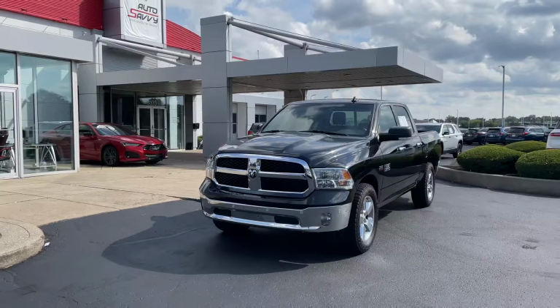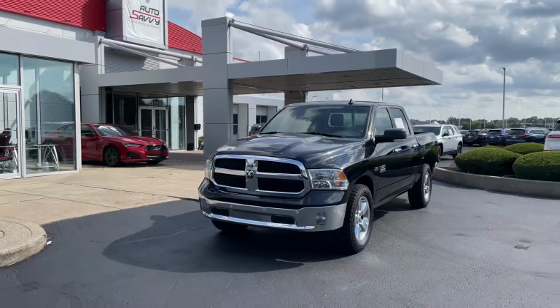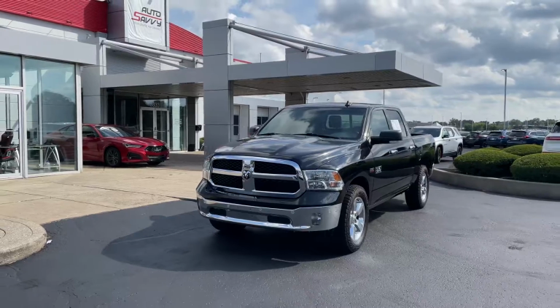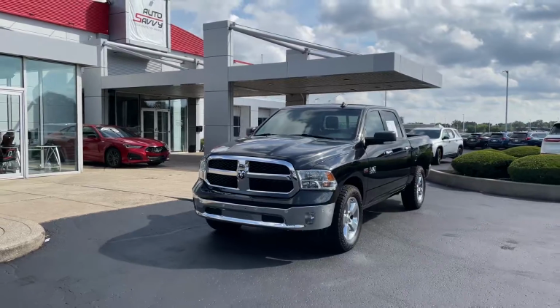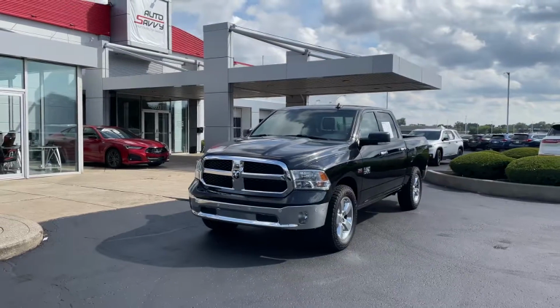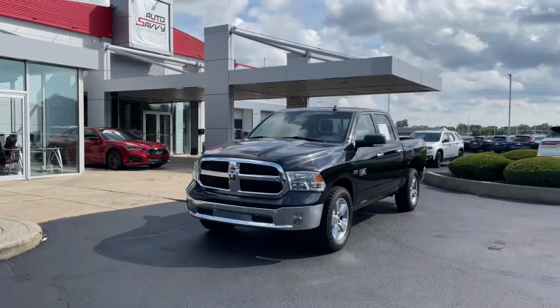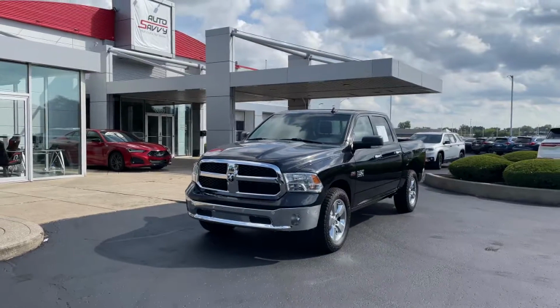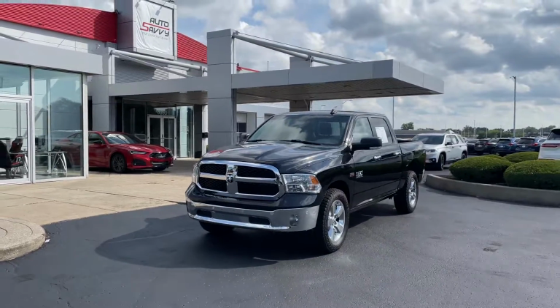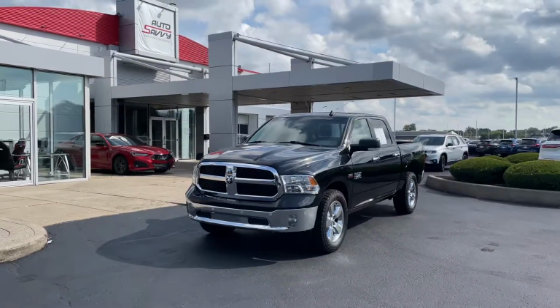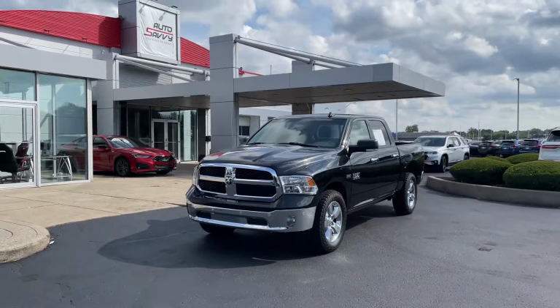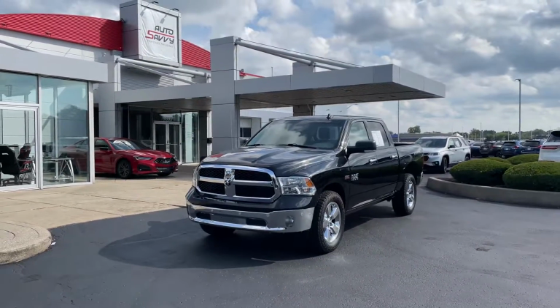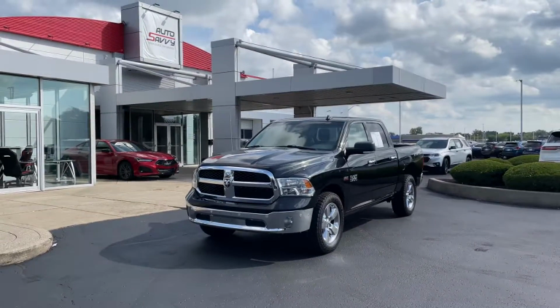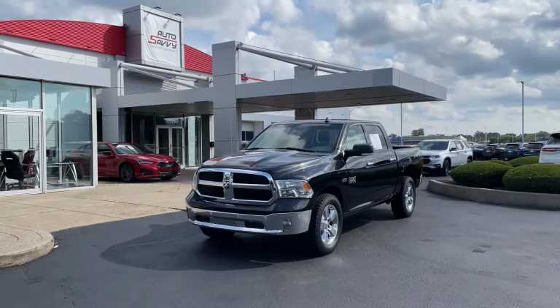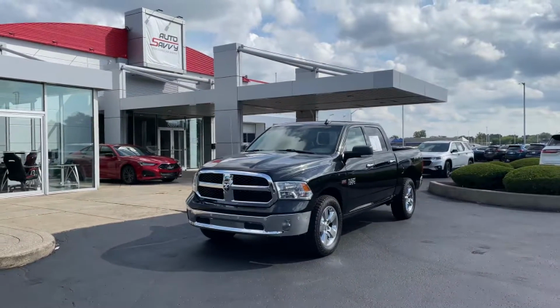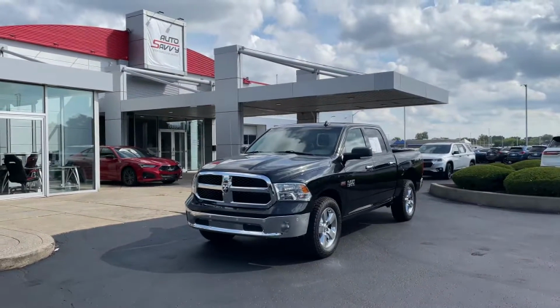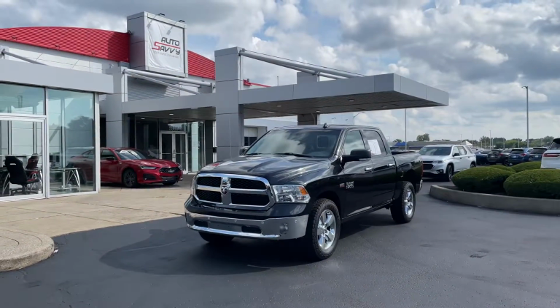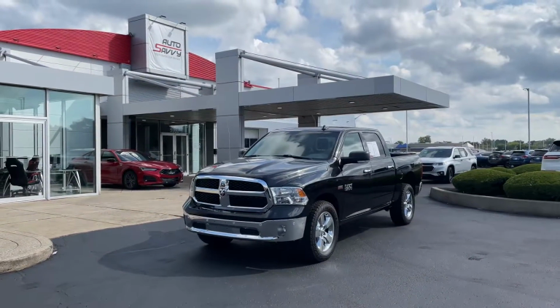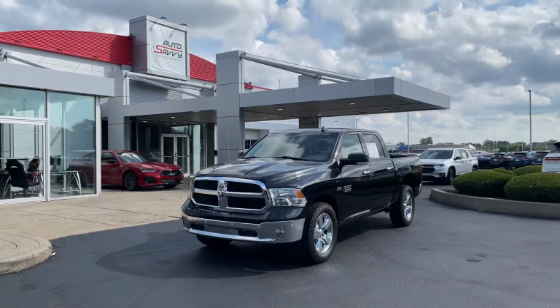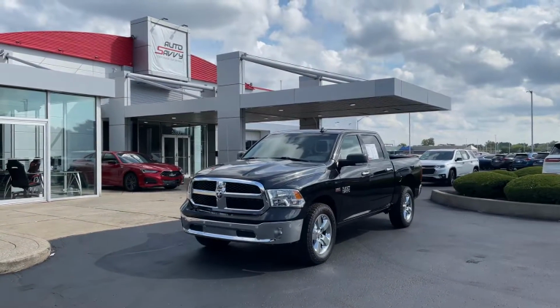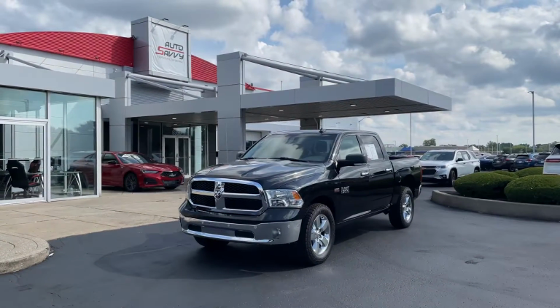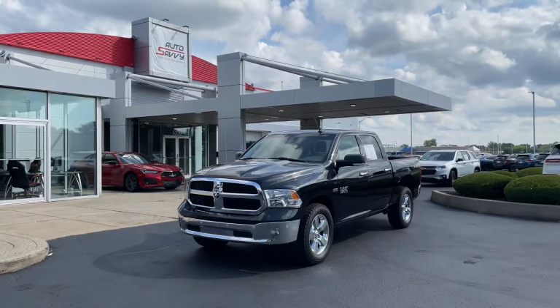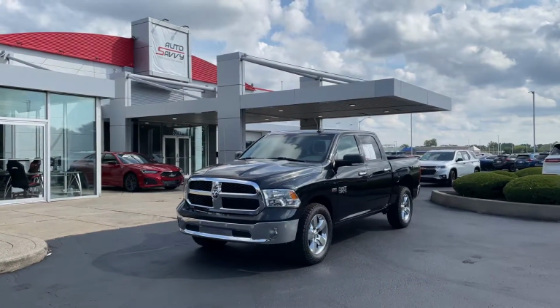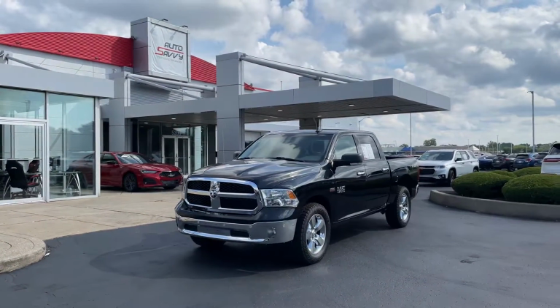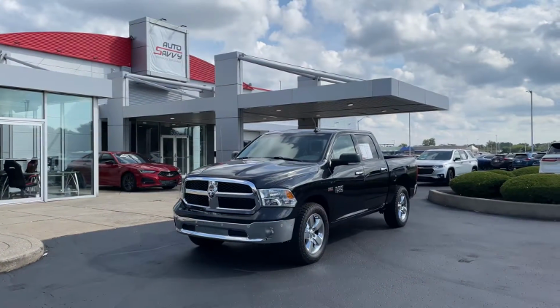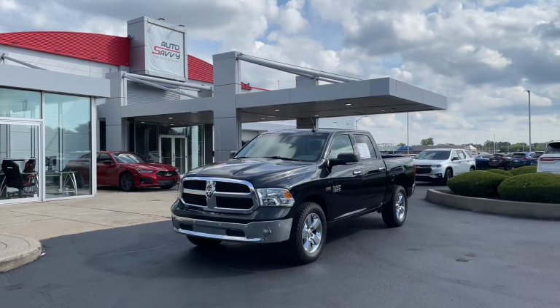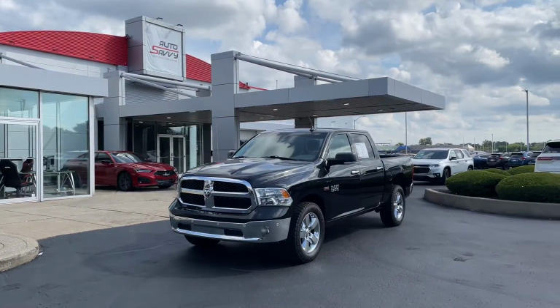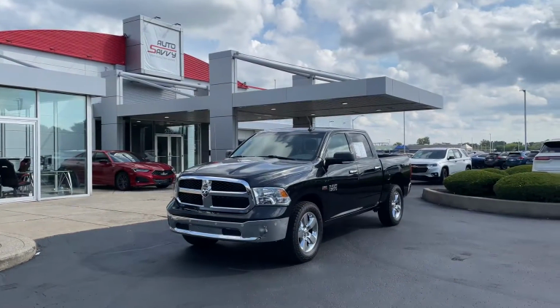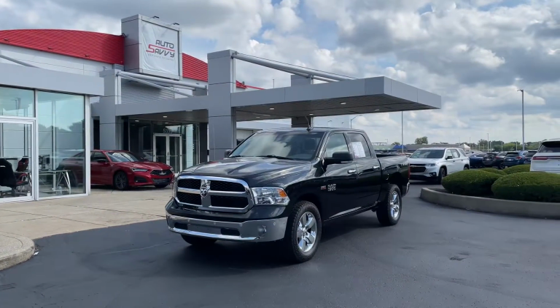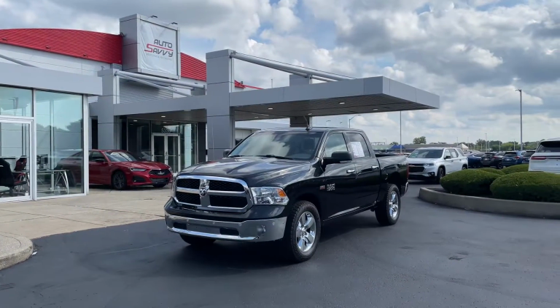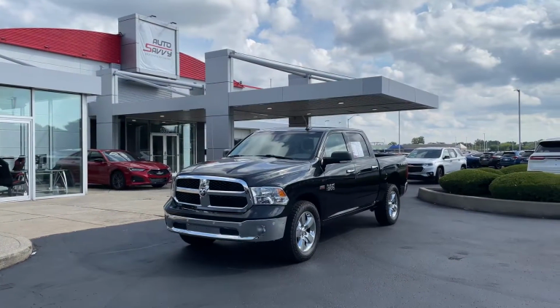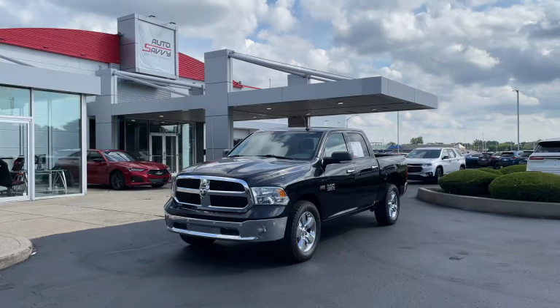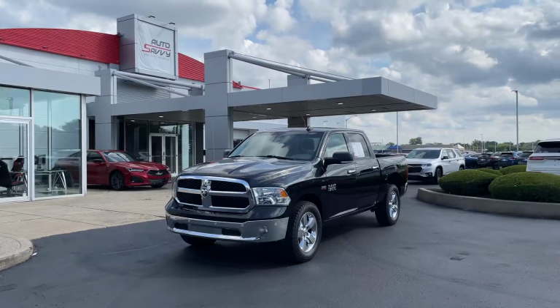Hello, Colin from Auto Savvy here in Indianapolis giving you a walkthrough video on this 2016 Ram 1500 Bighorn.